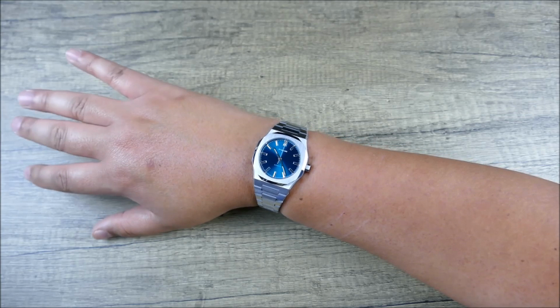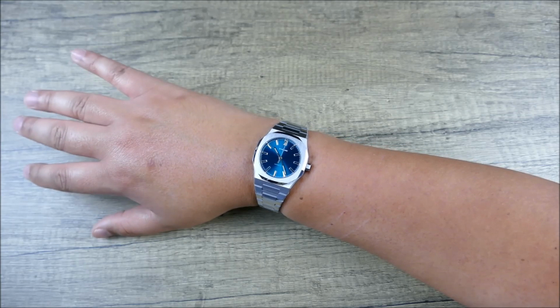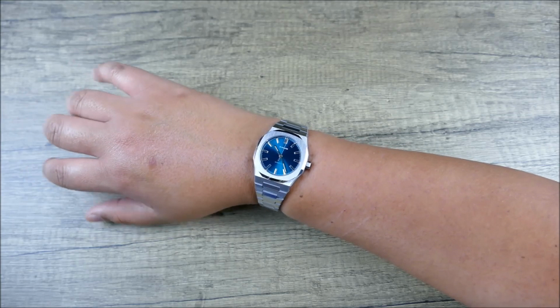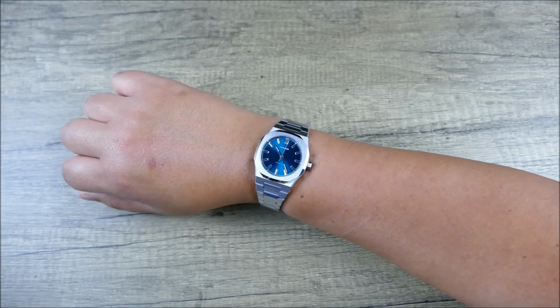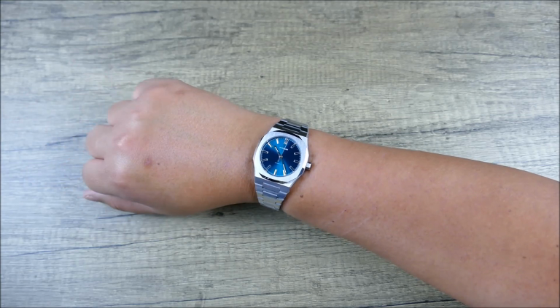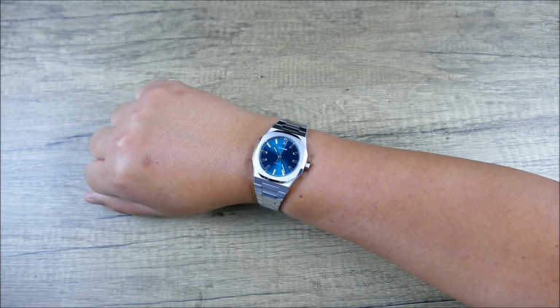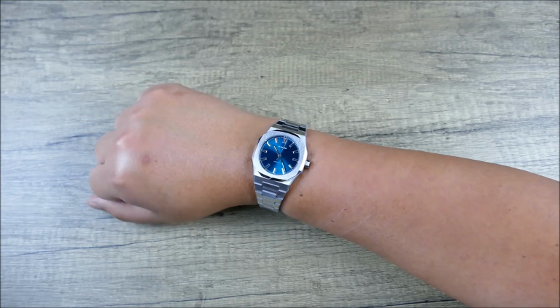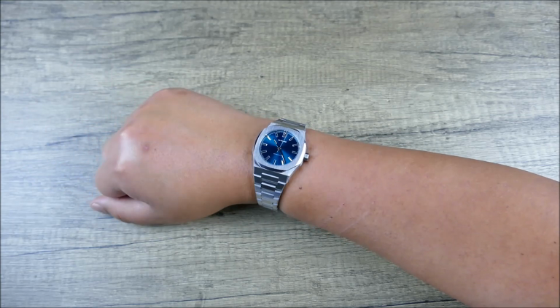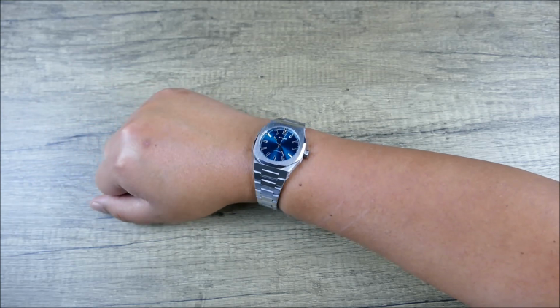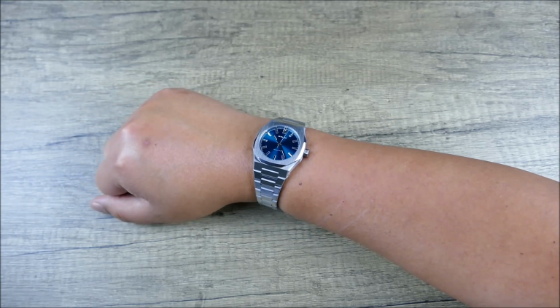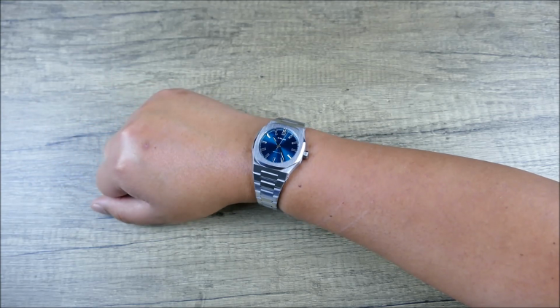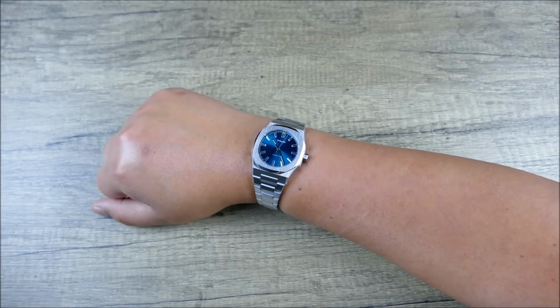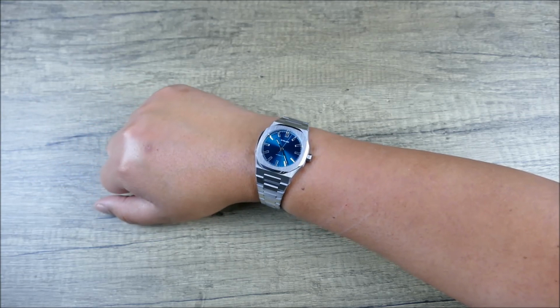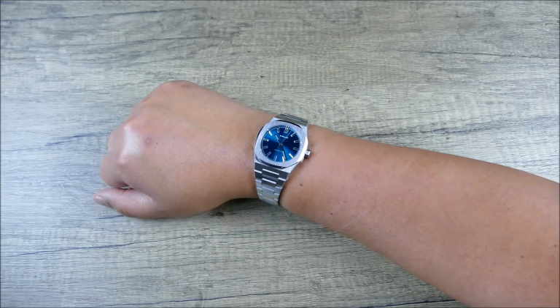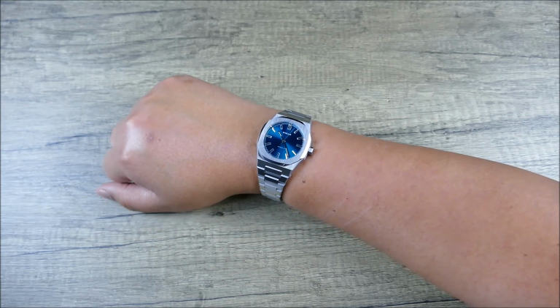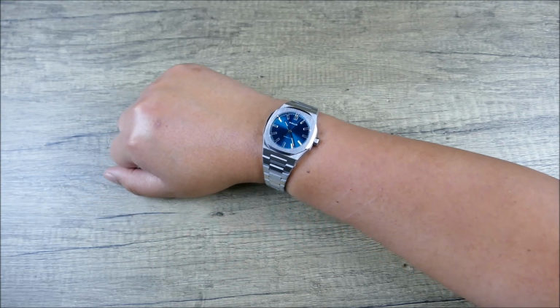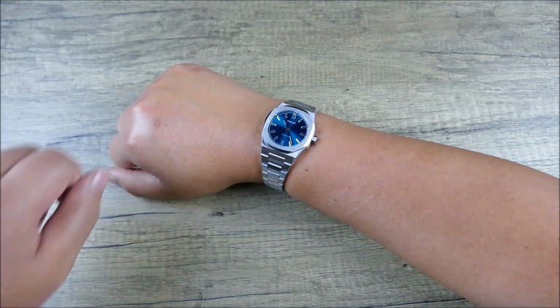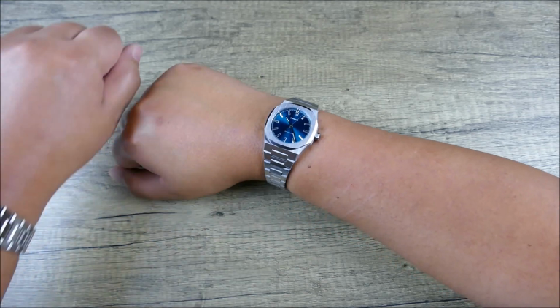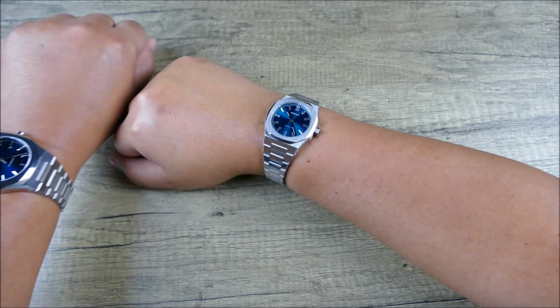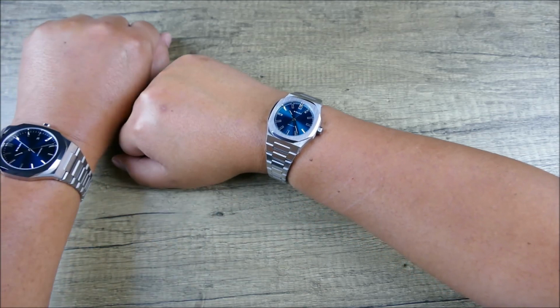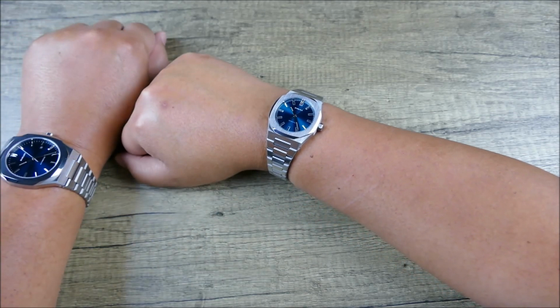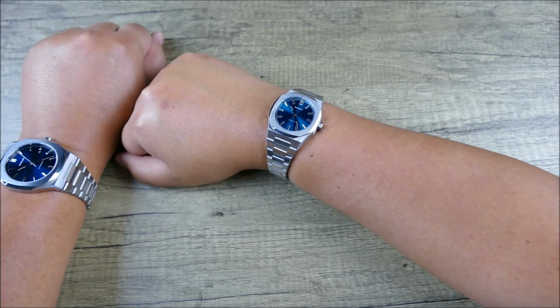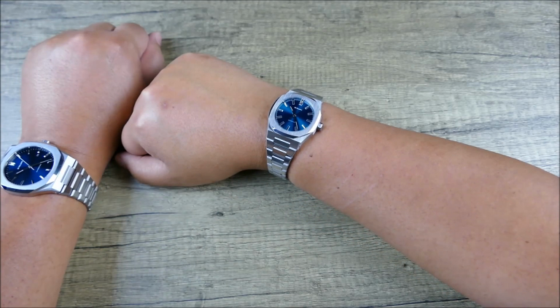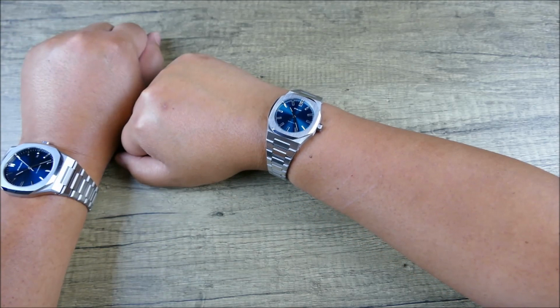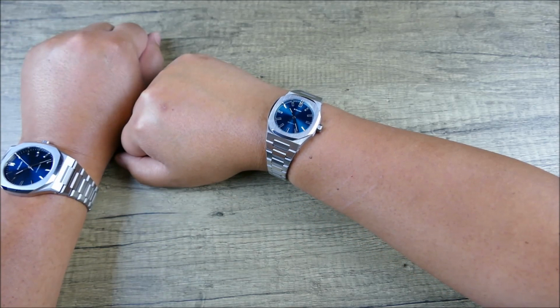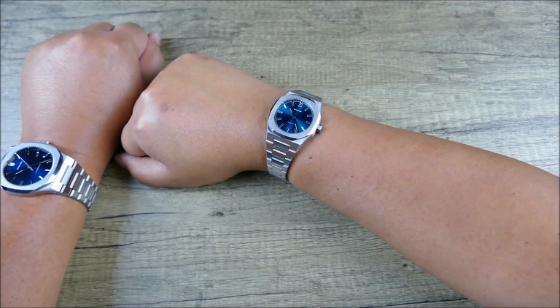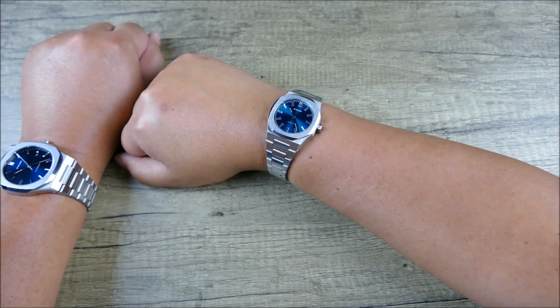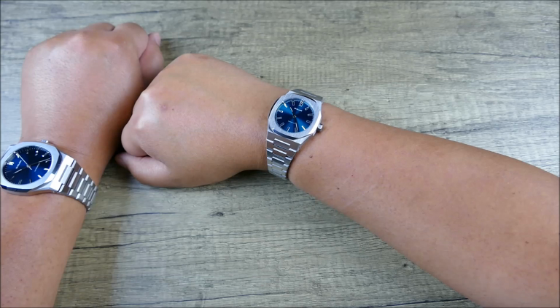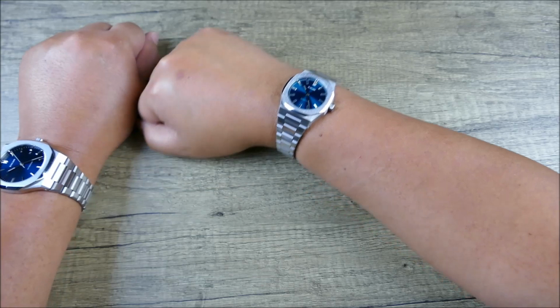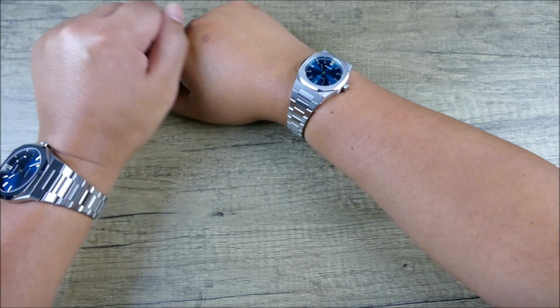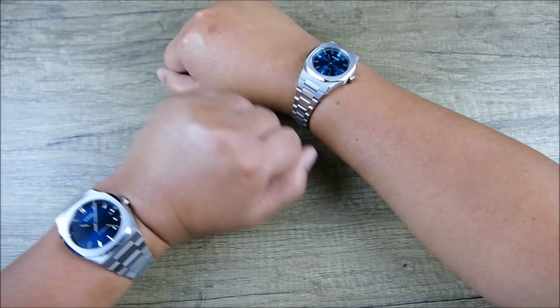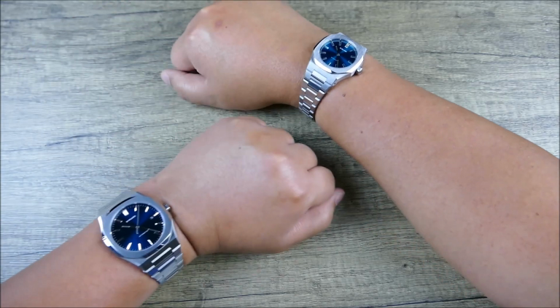Let me know what you guys think in the comments below — just slightly small. Which one do you prefer on my larger wrists?